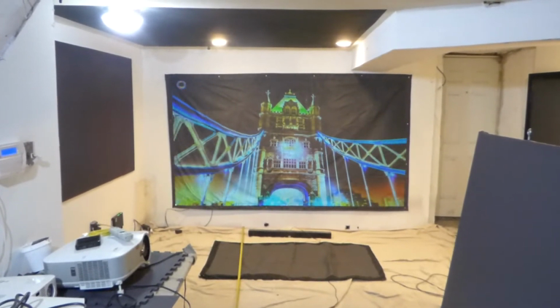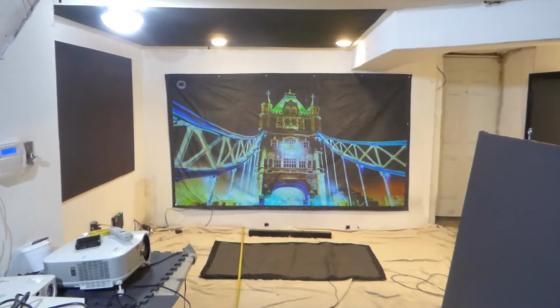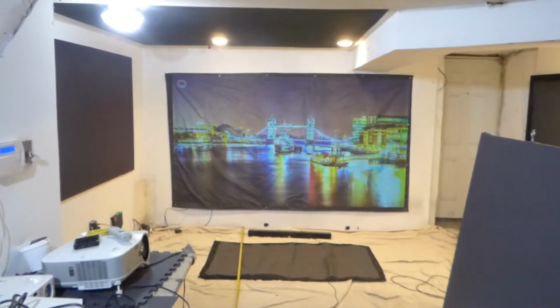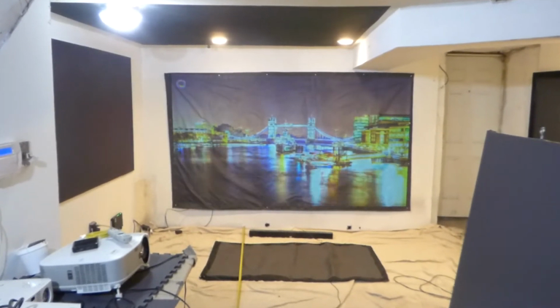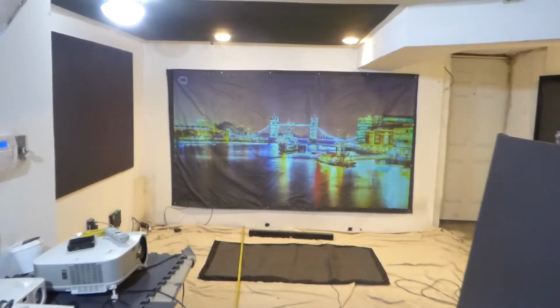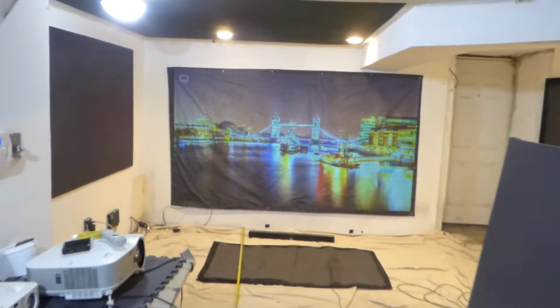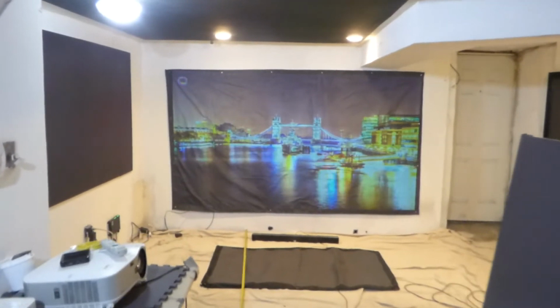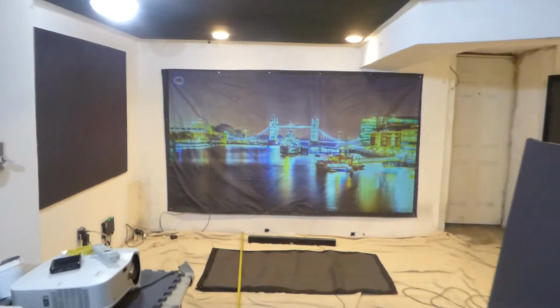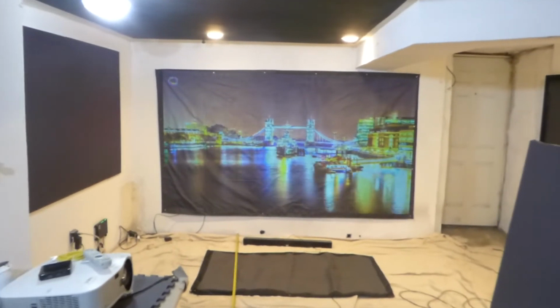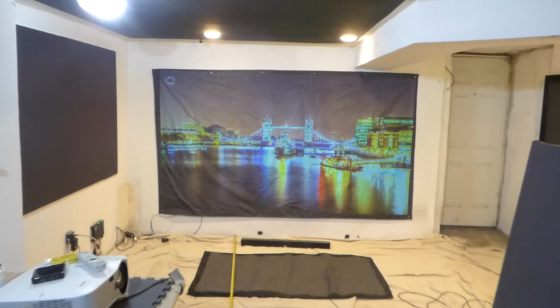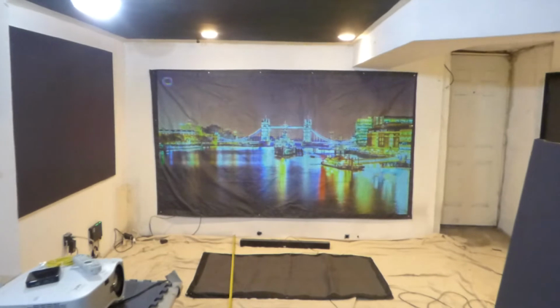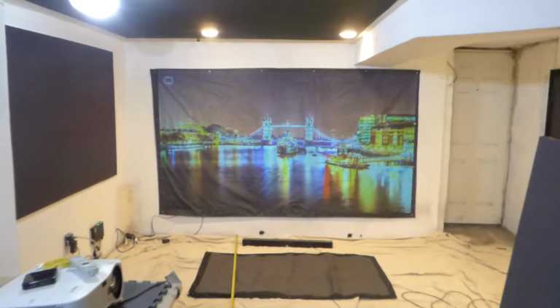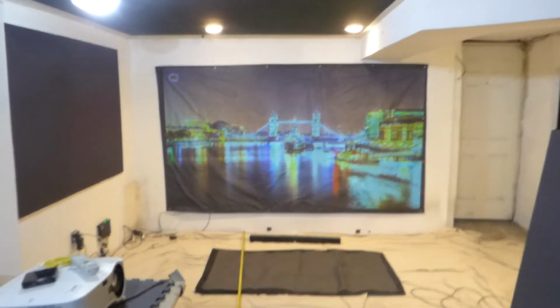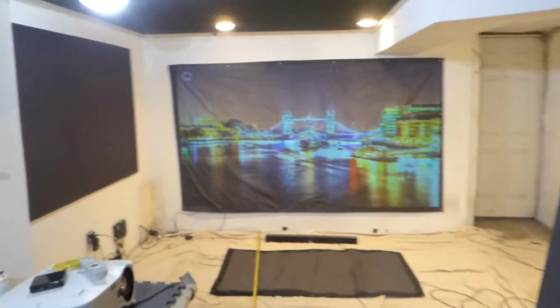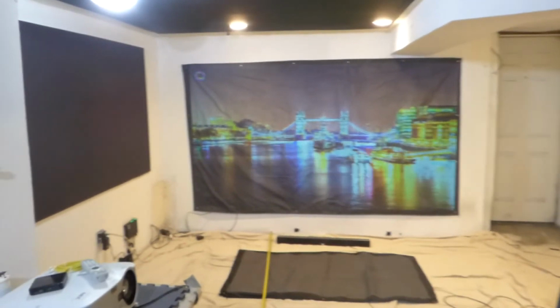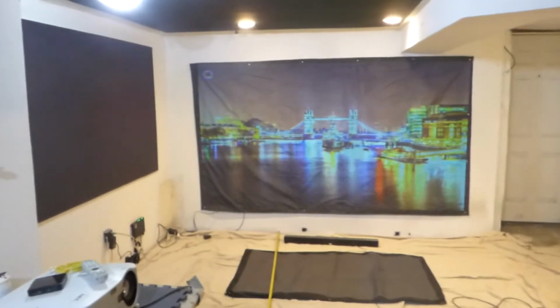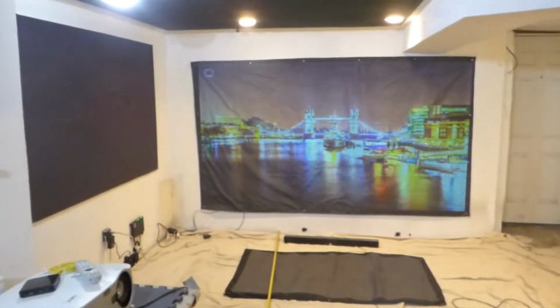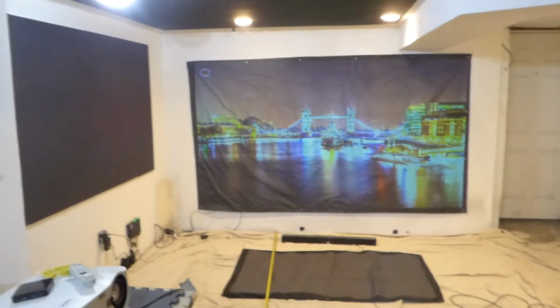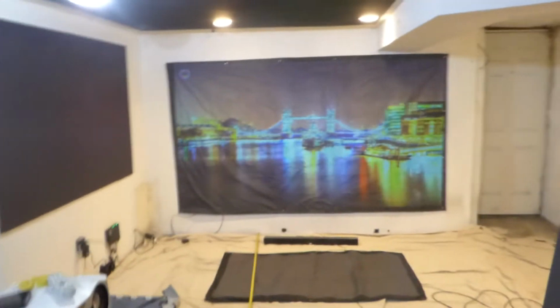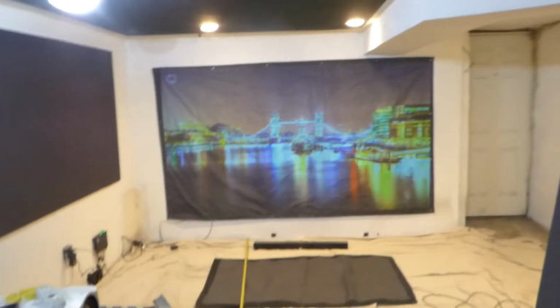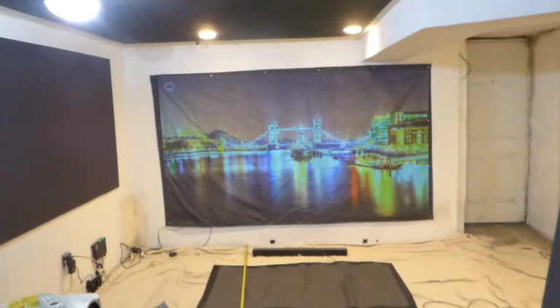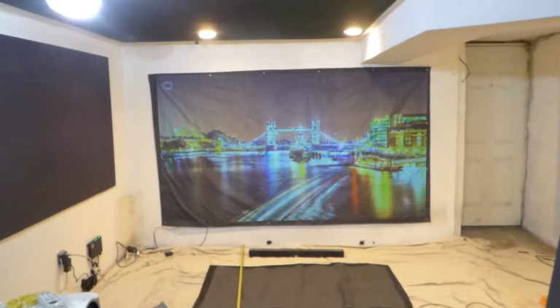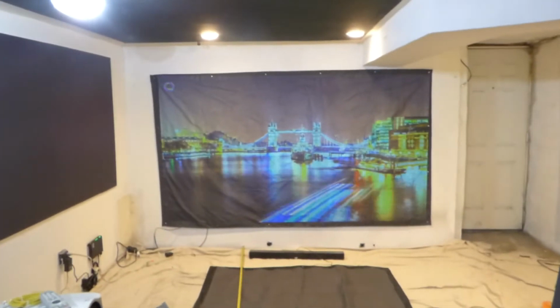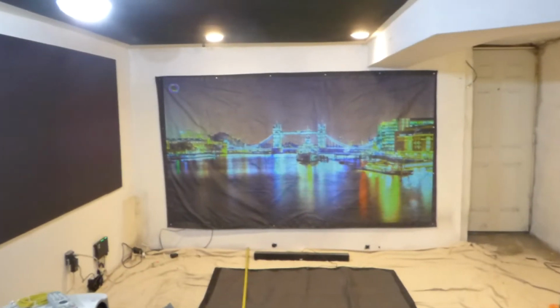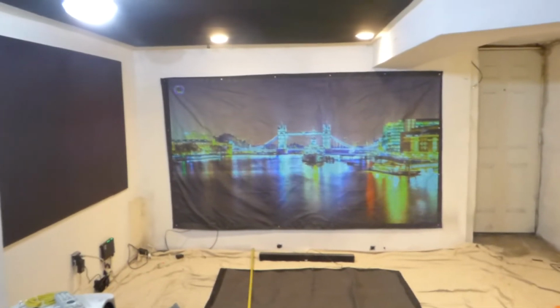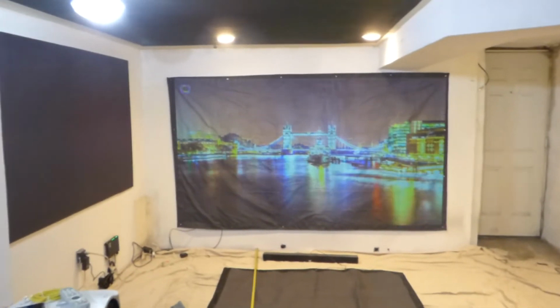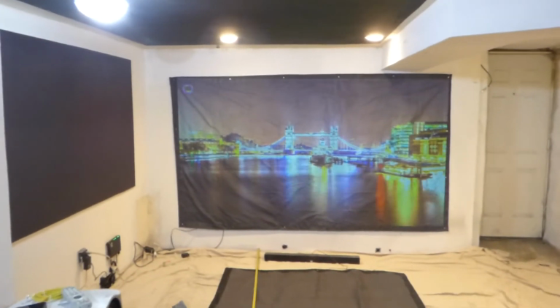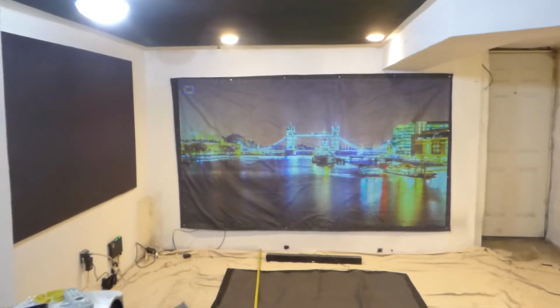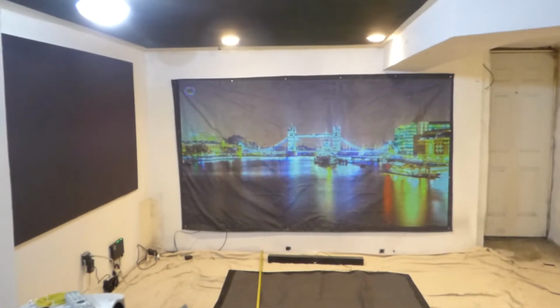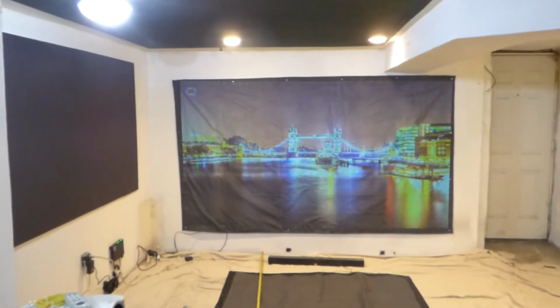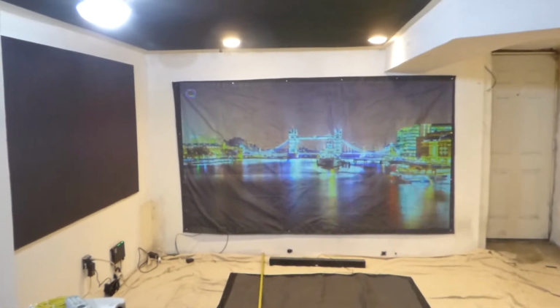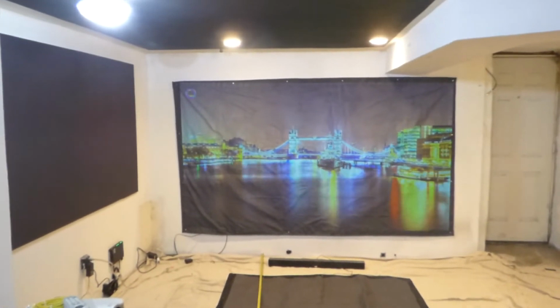This is 720p XGA — my projector's cost was around $90 on eBay.